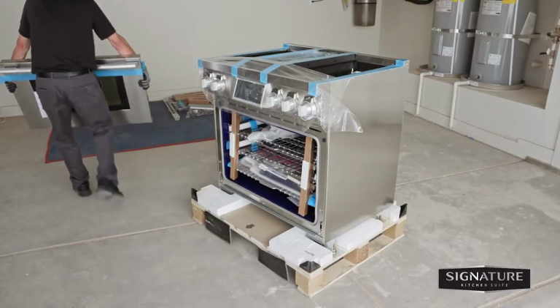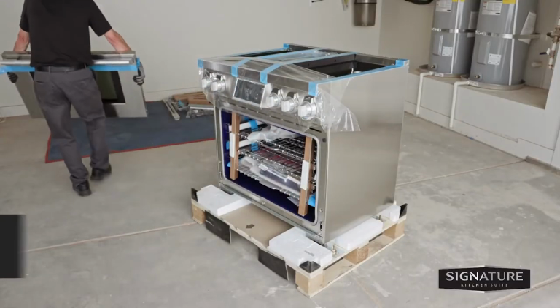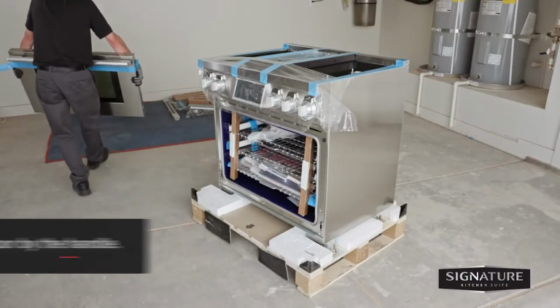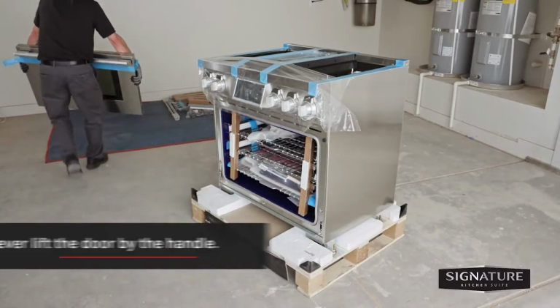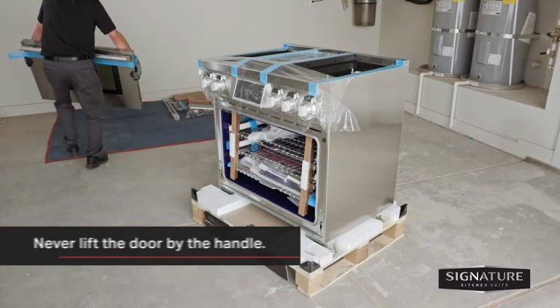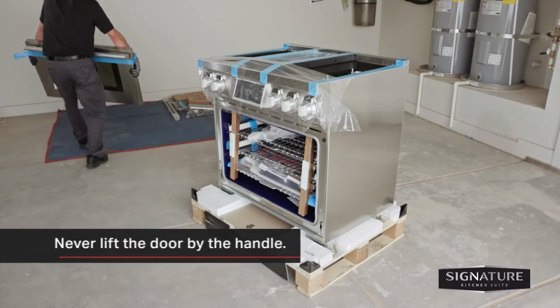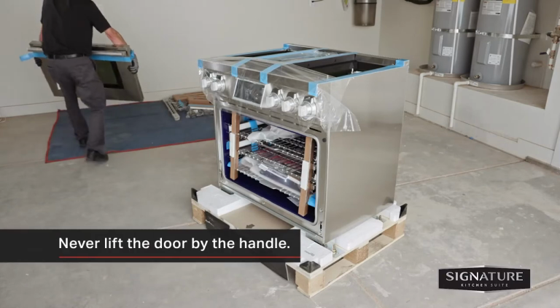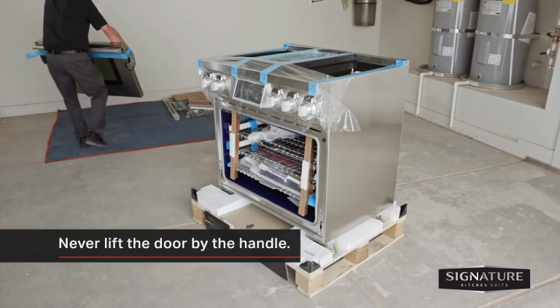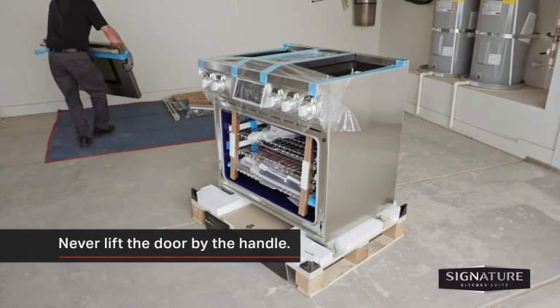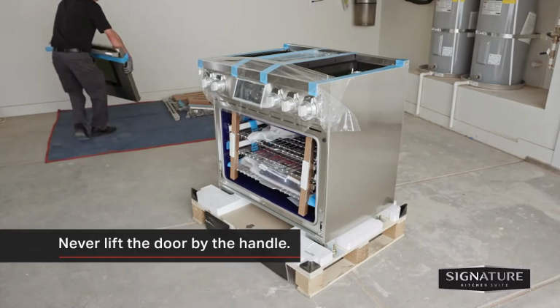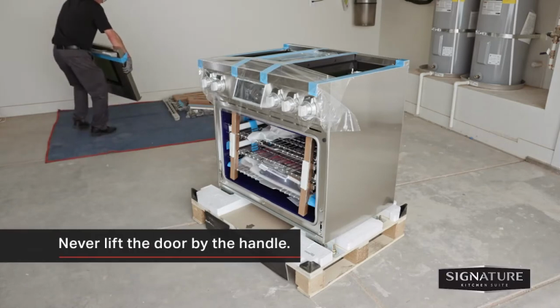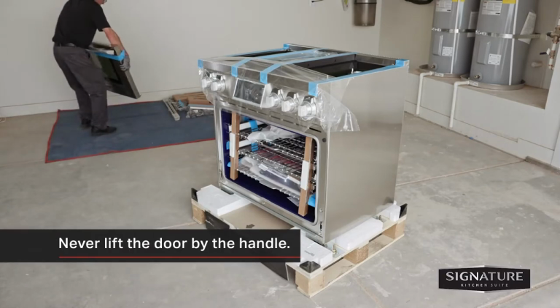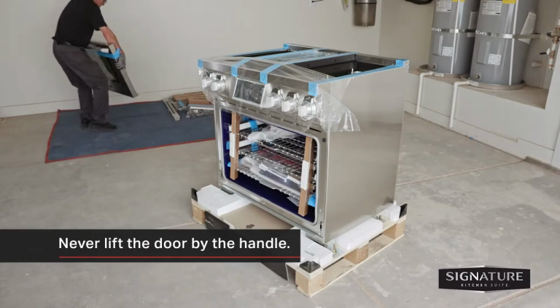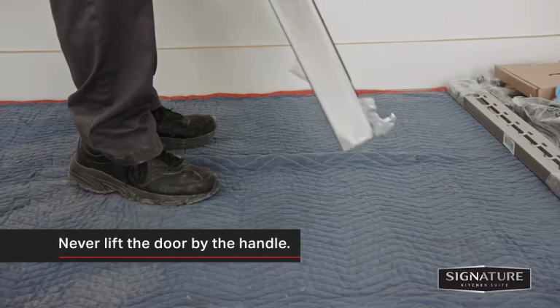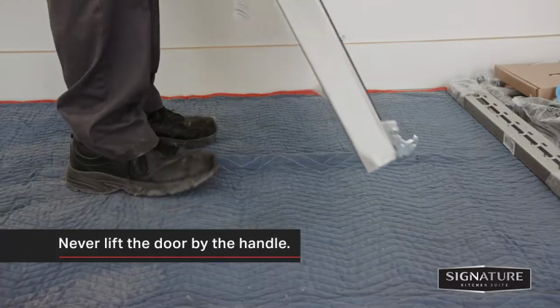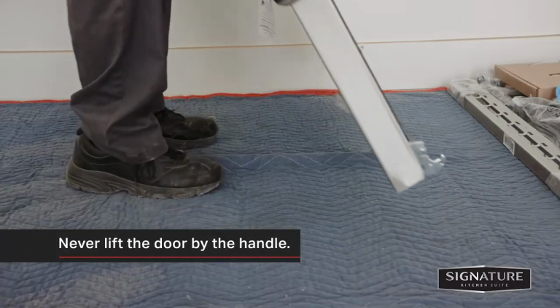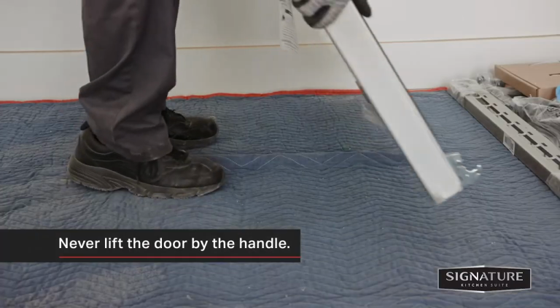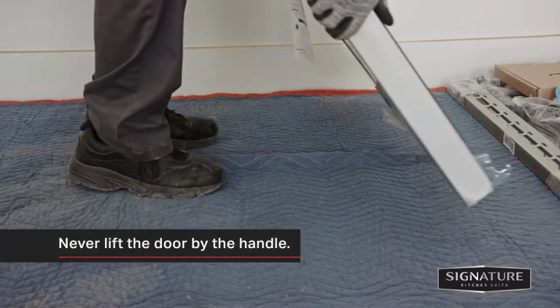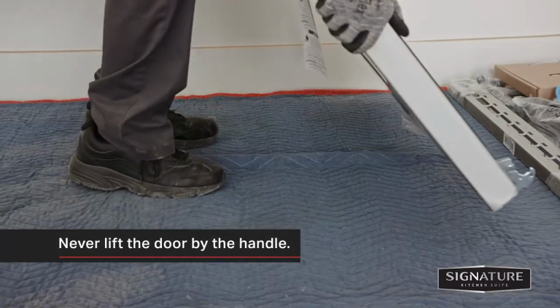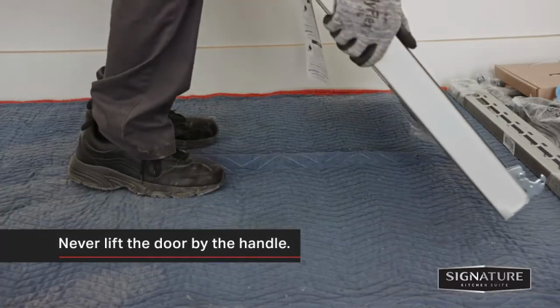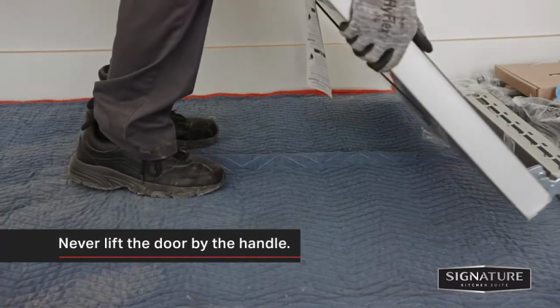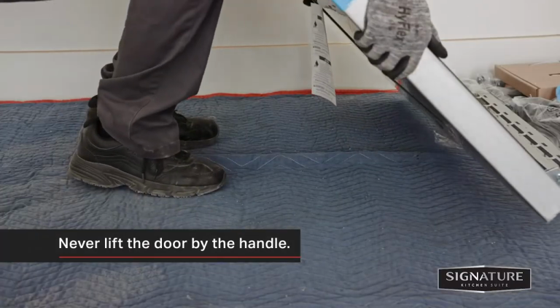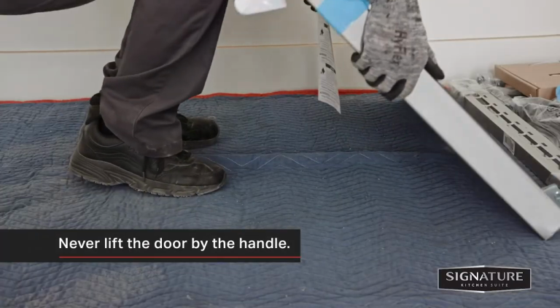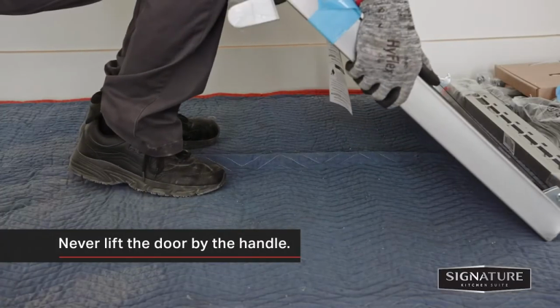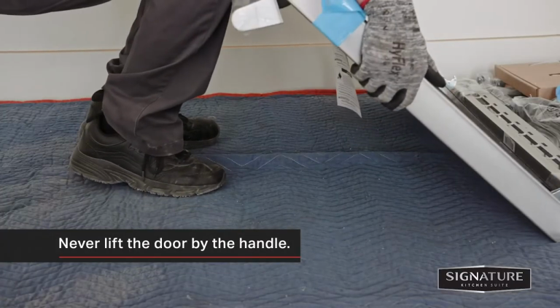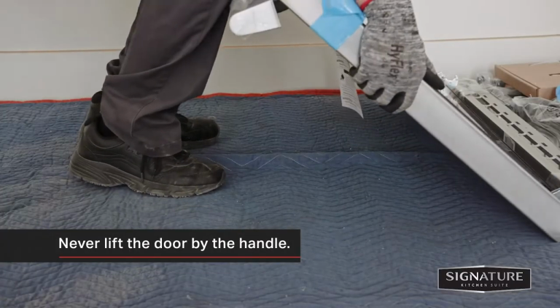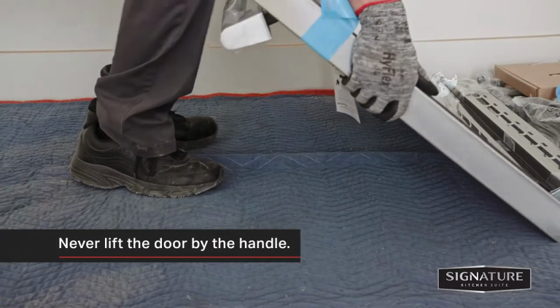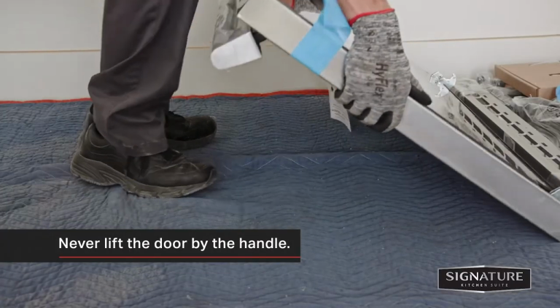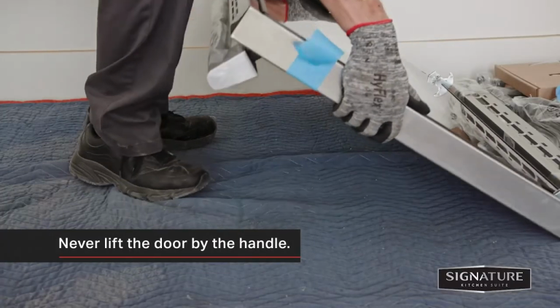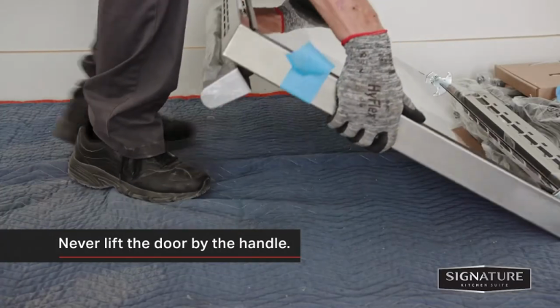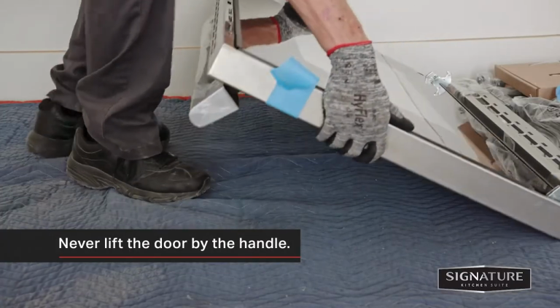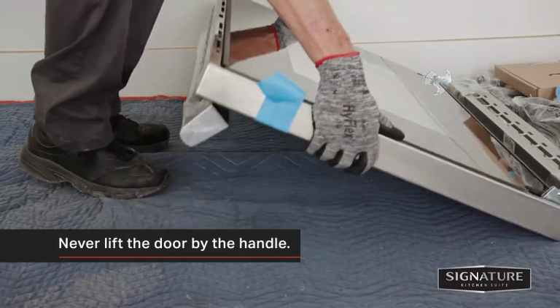Never lift the door by the handle. It is not designed to support the weight of the door and could break.